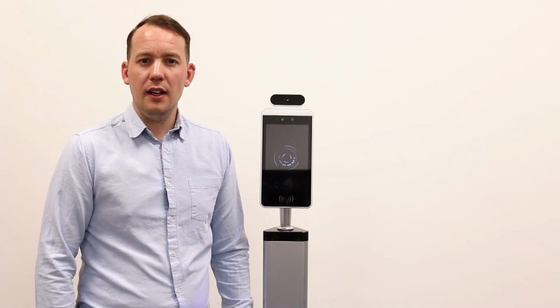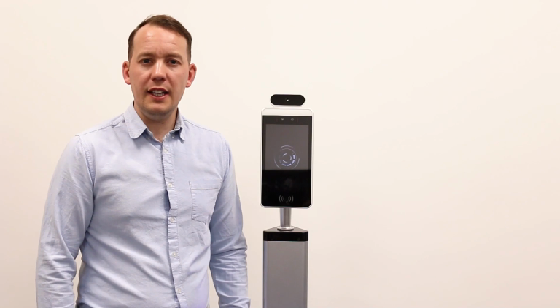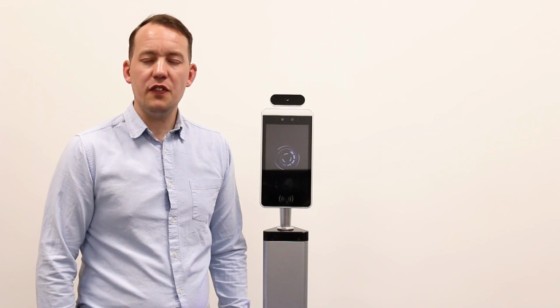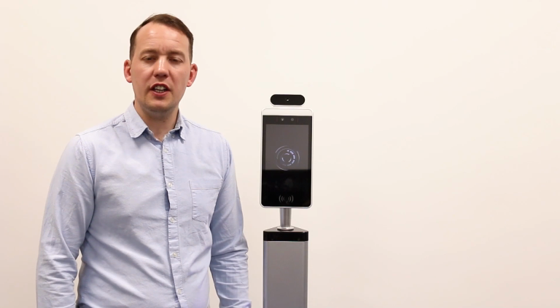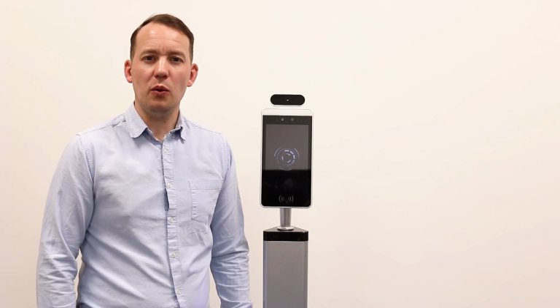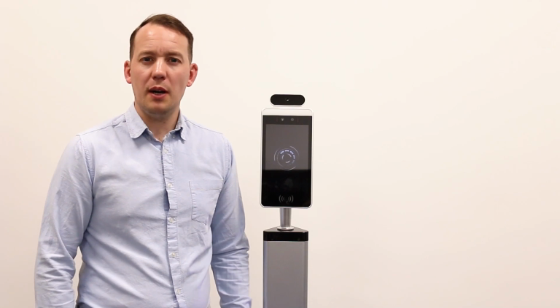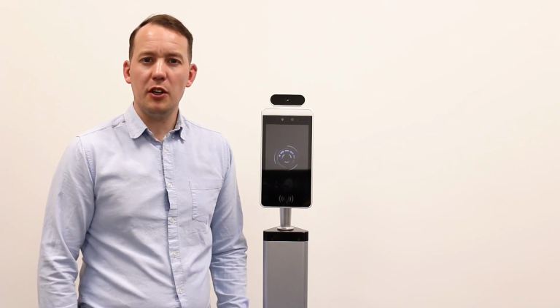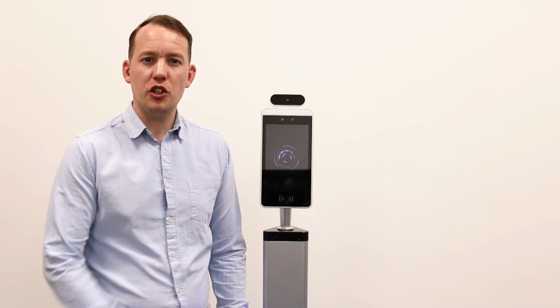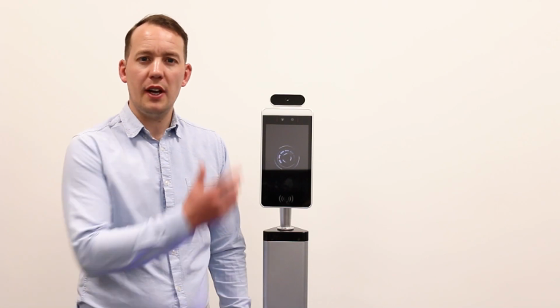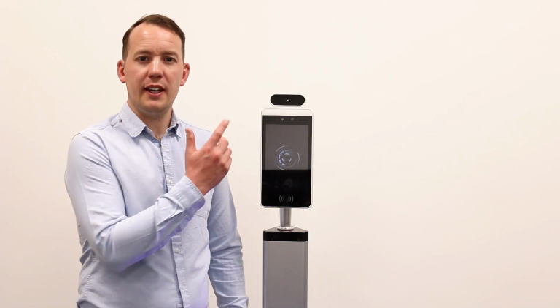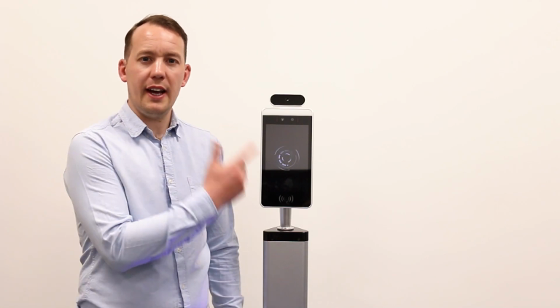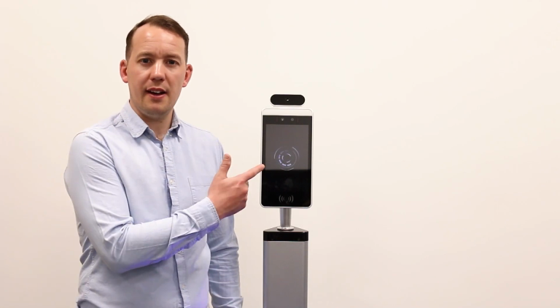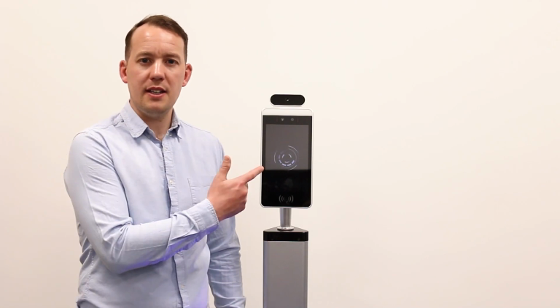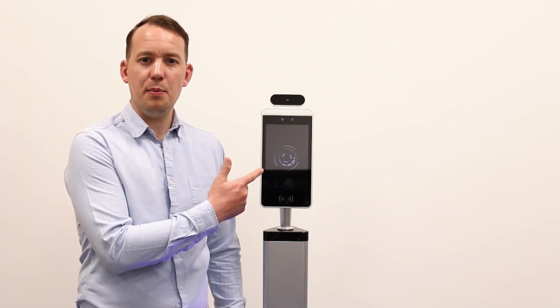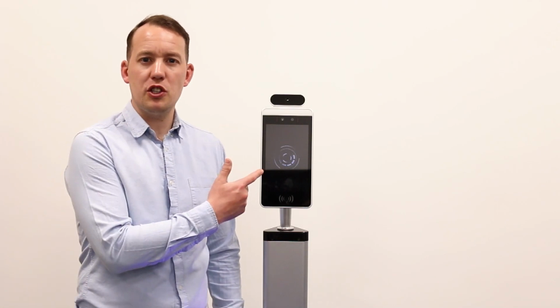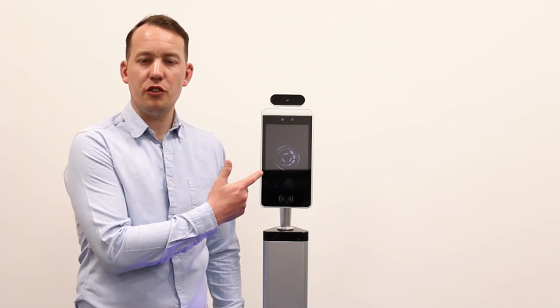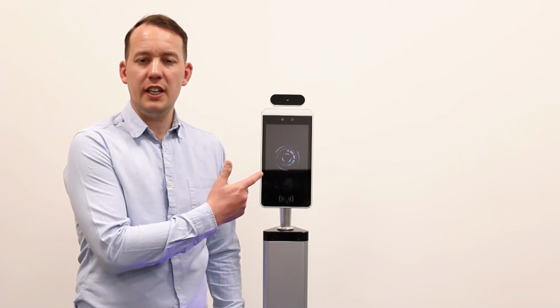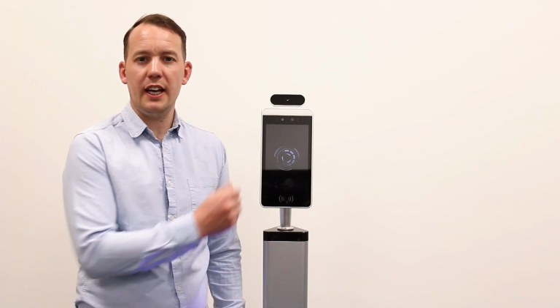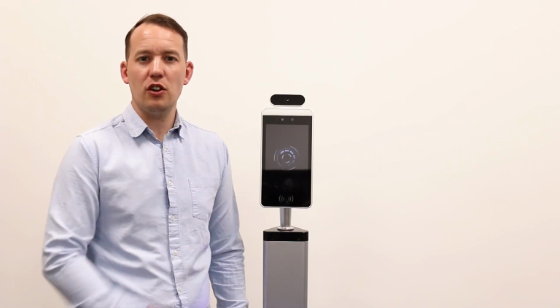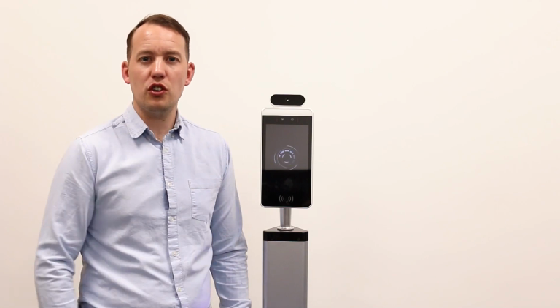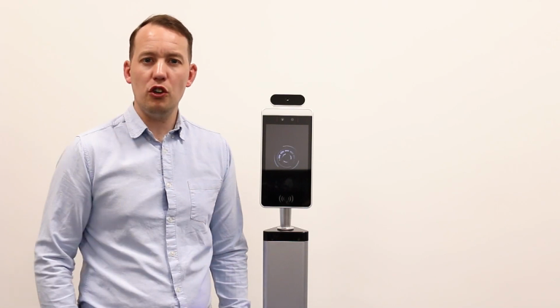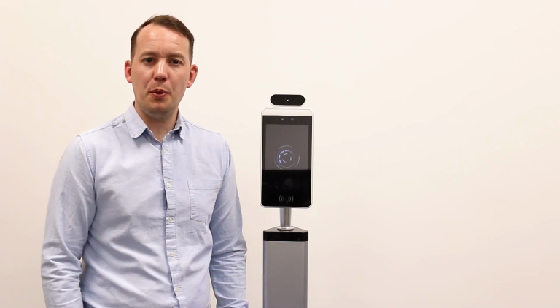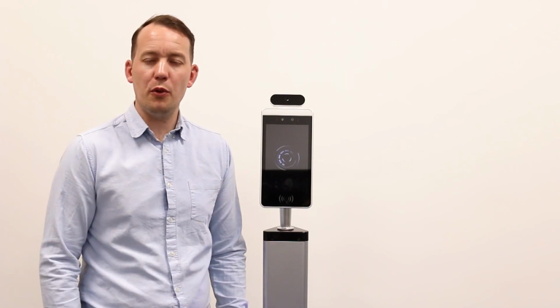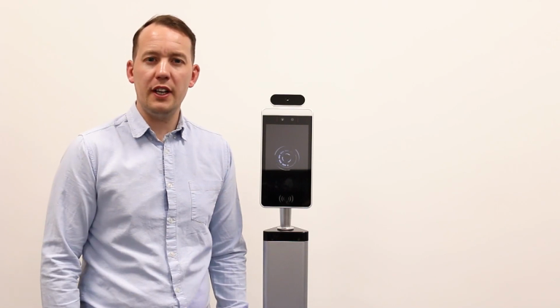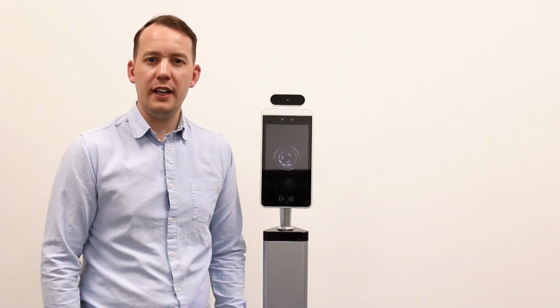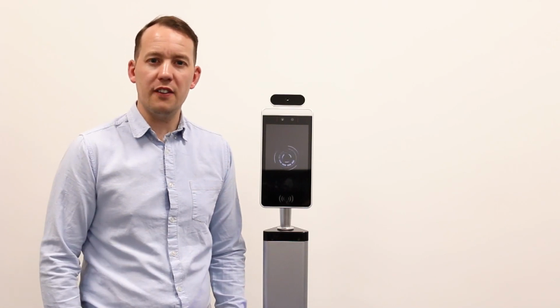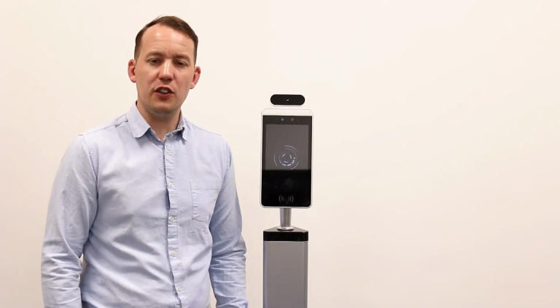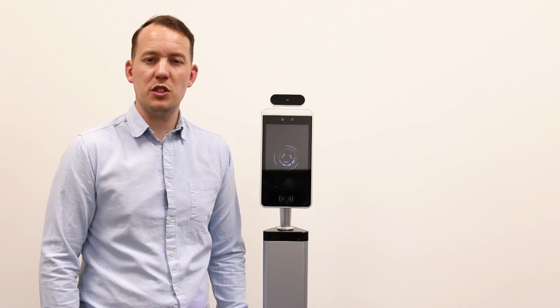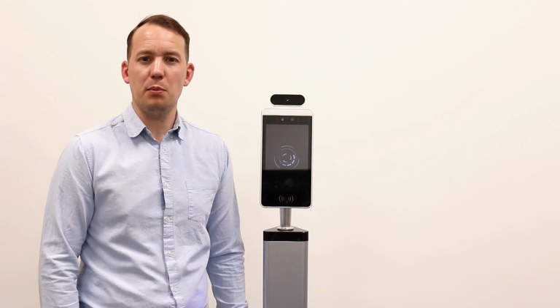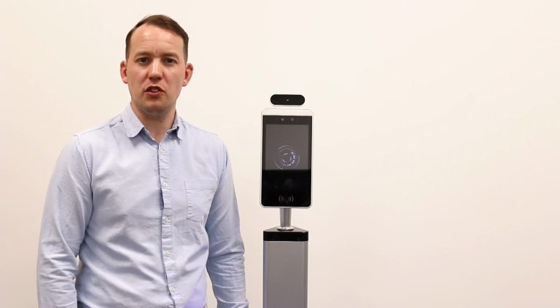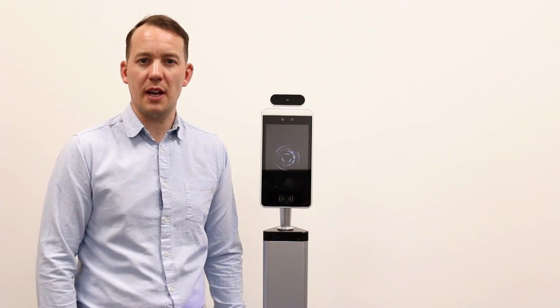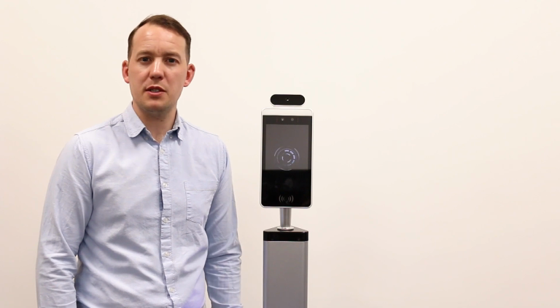In this video I'm going to show you how you can get a temperature screening kiosk up and running in a few simple steps.